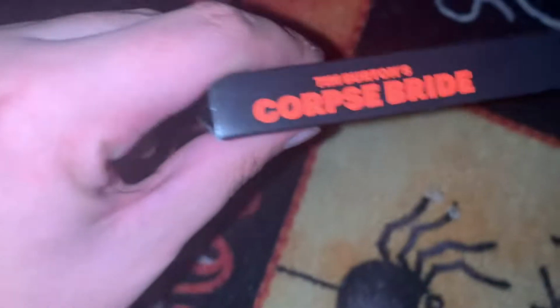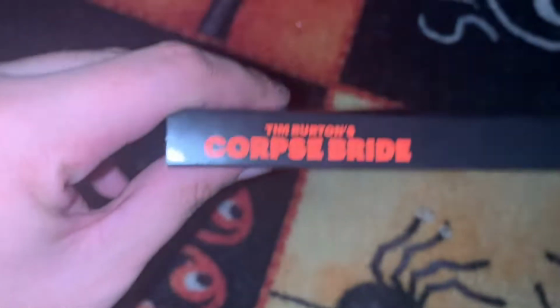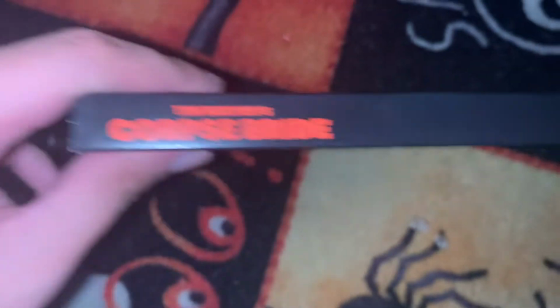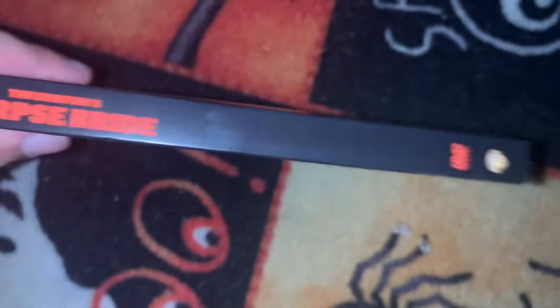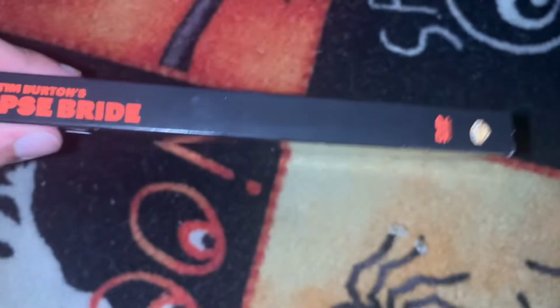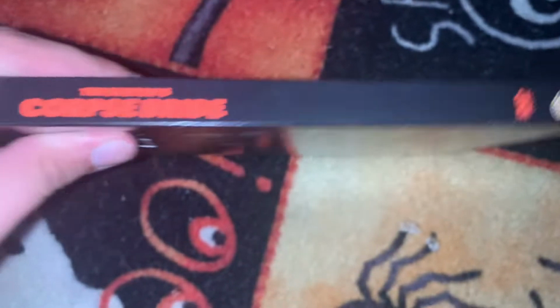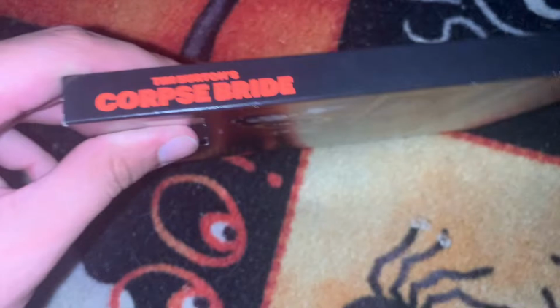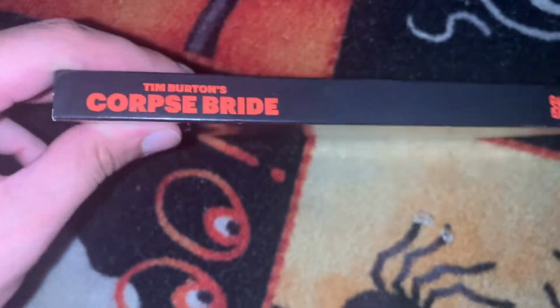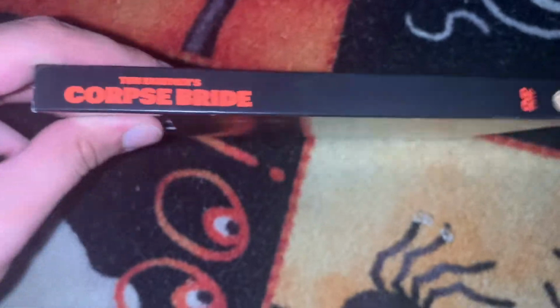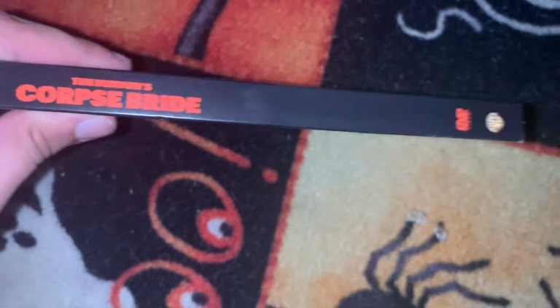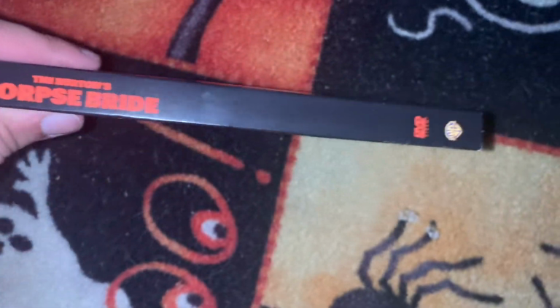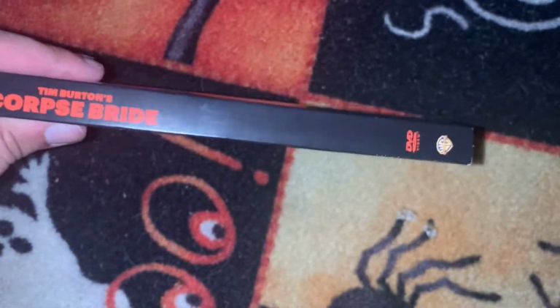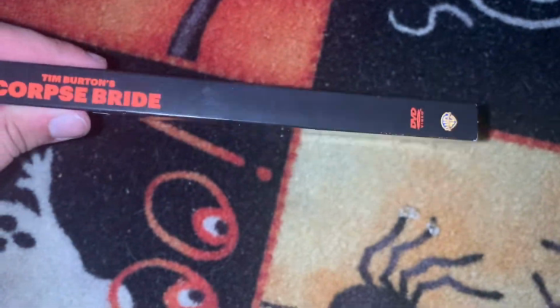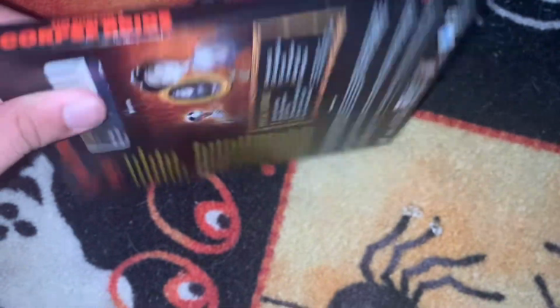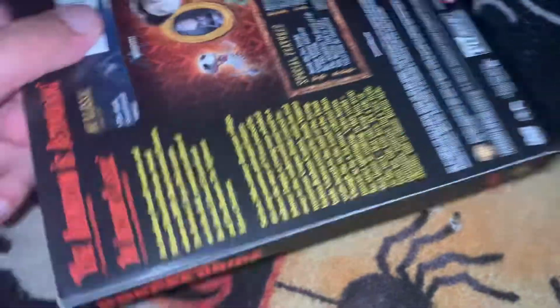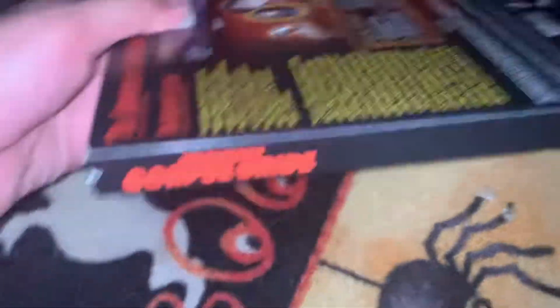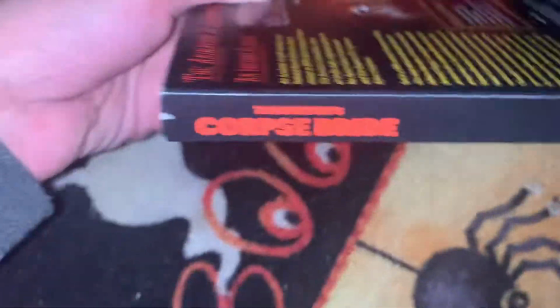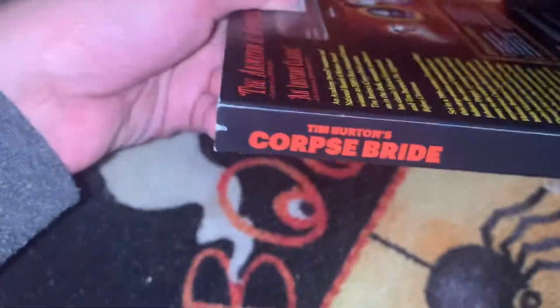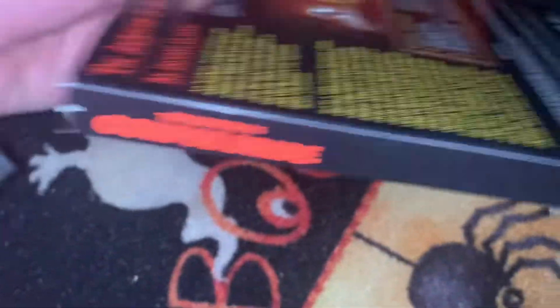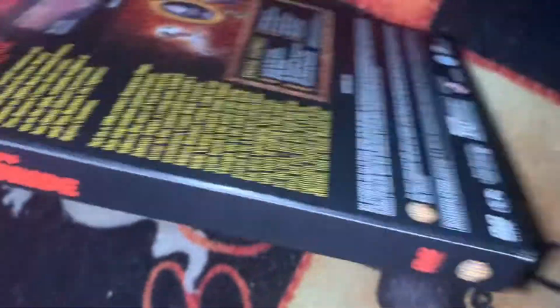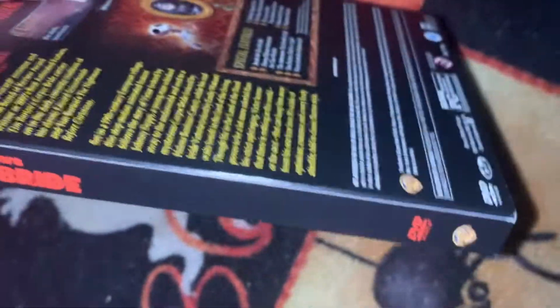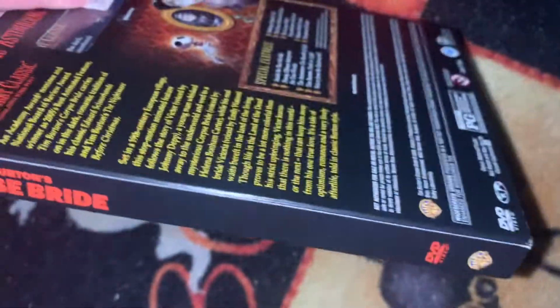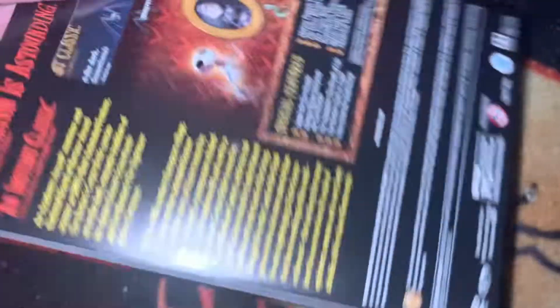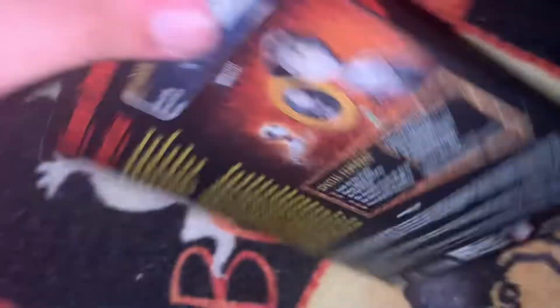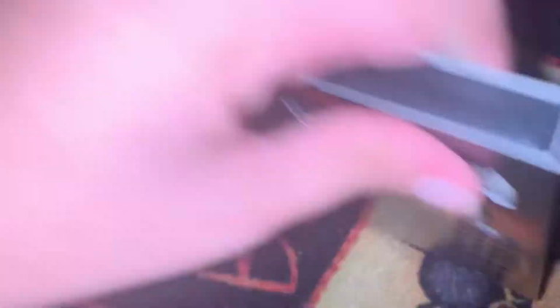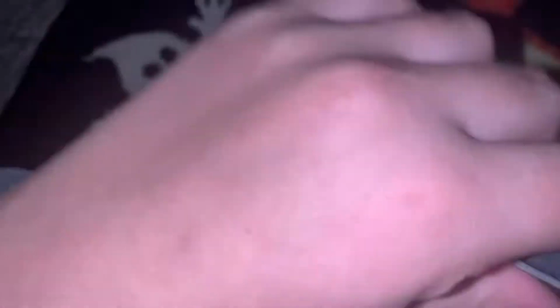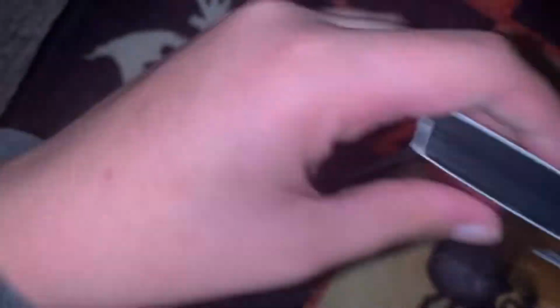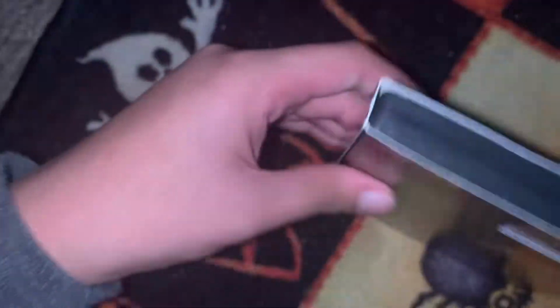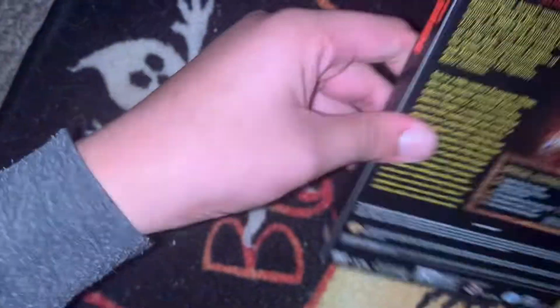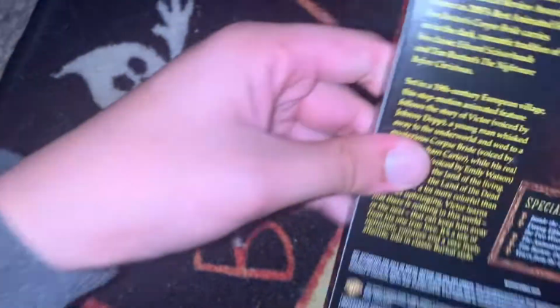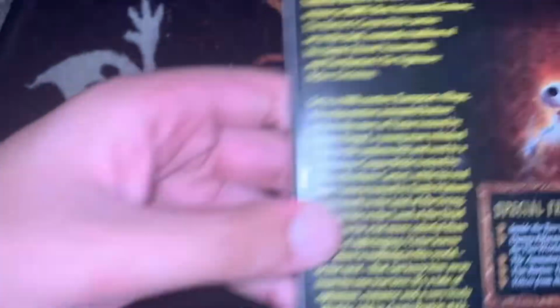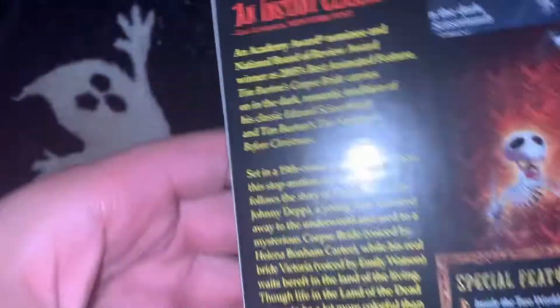Here's your first spine, your orange spine, and your back.